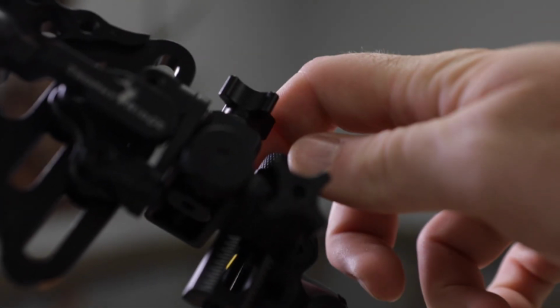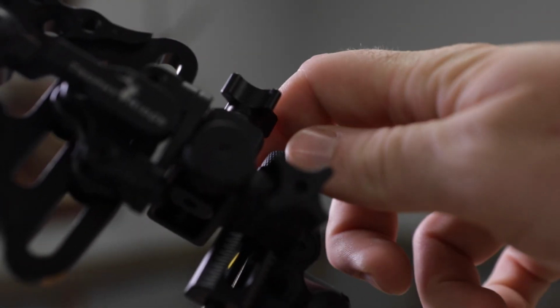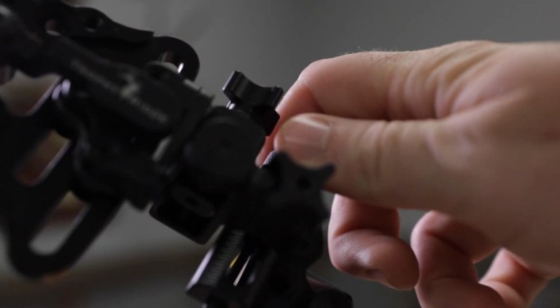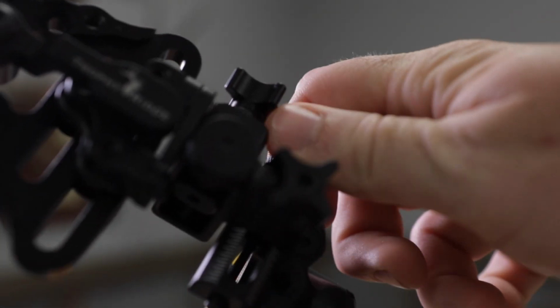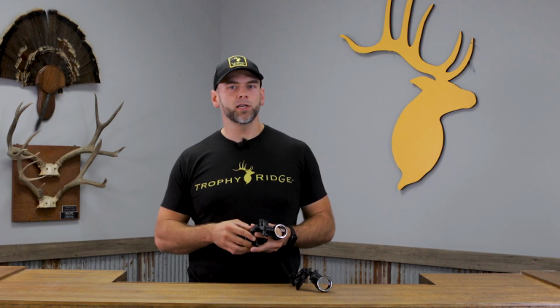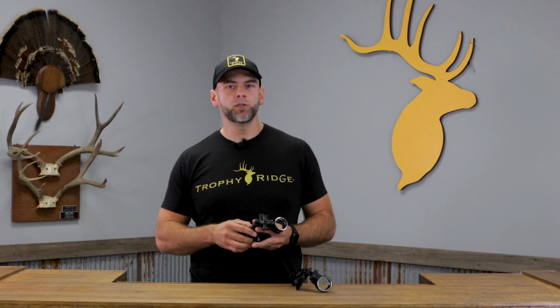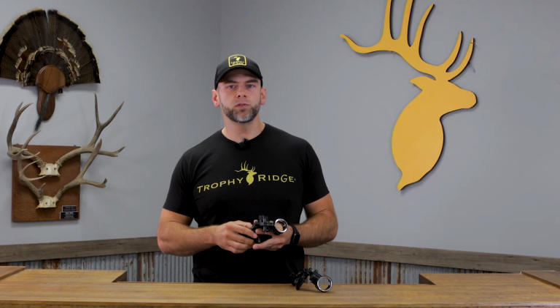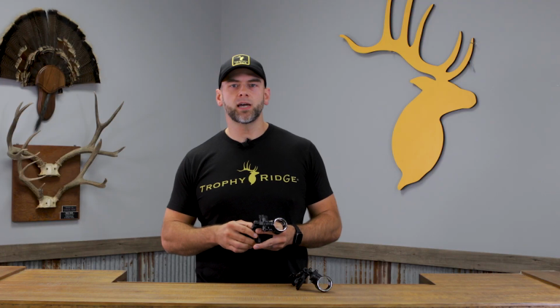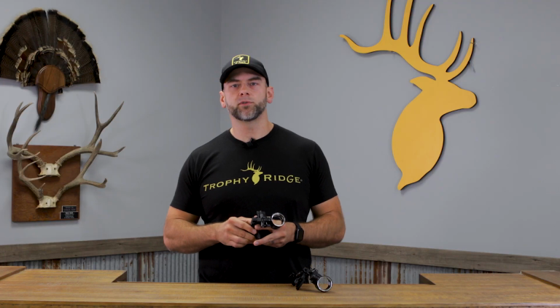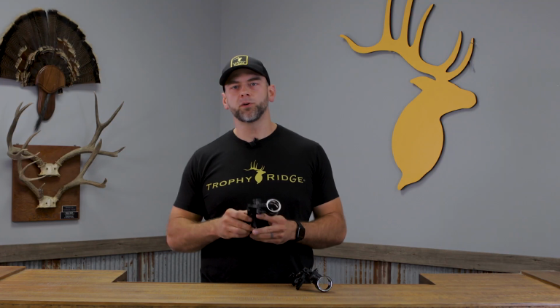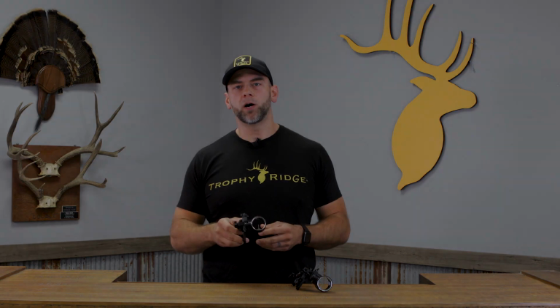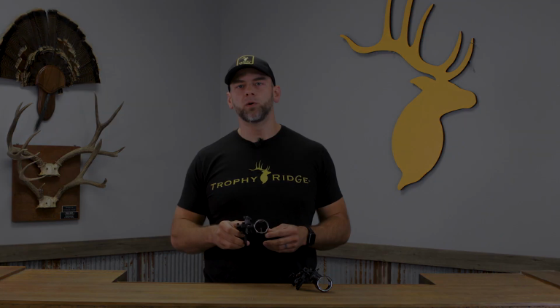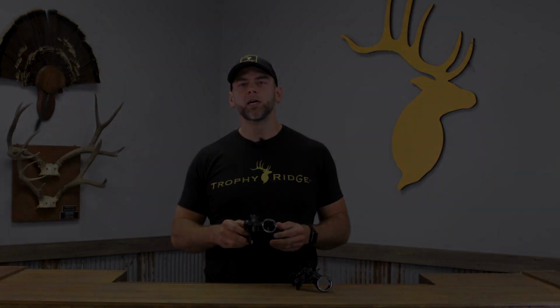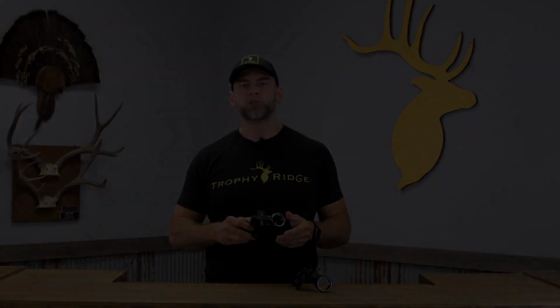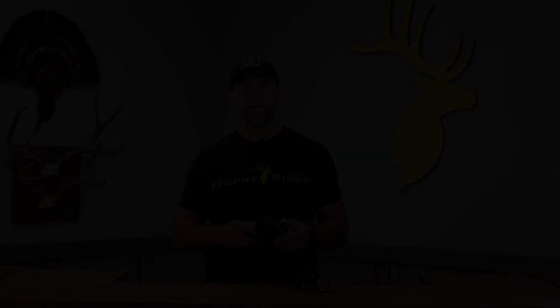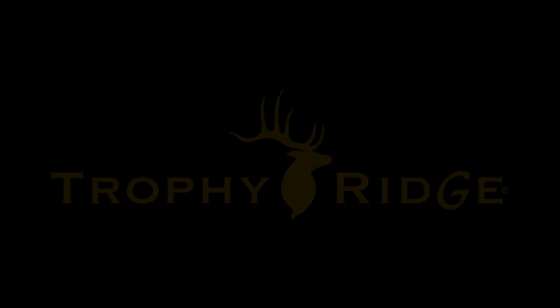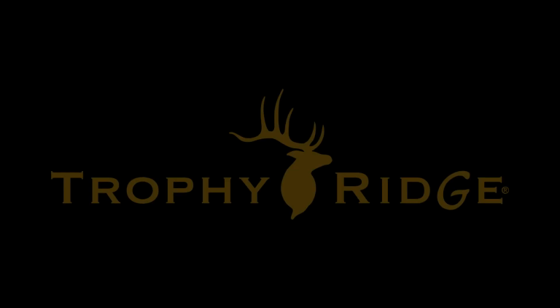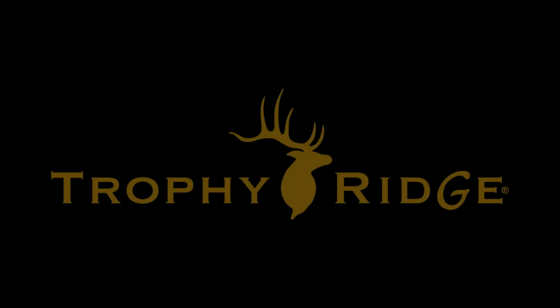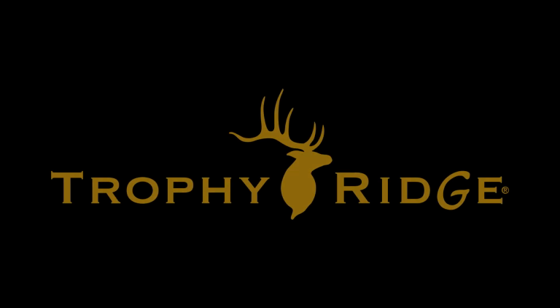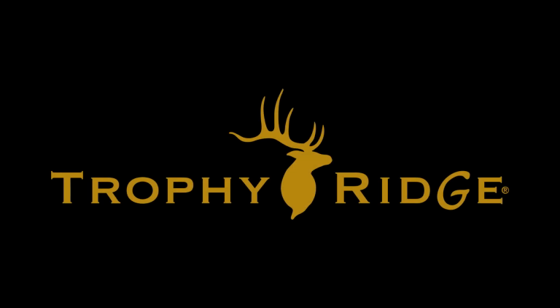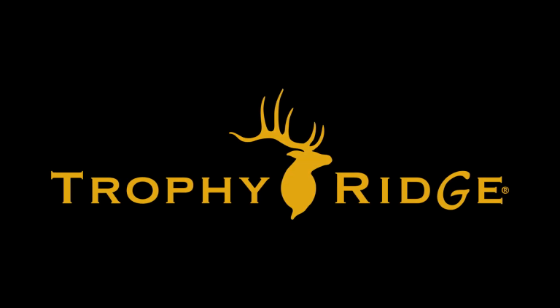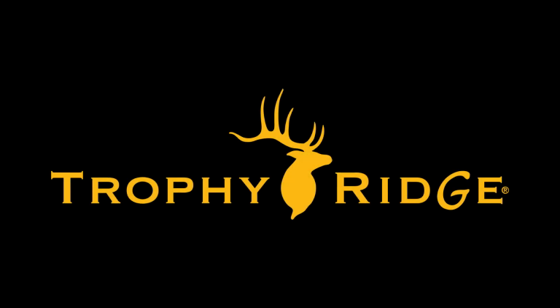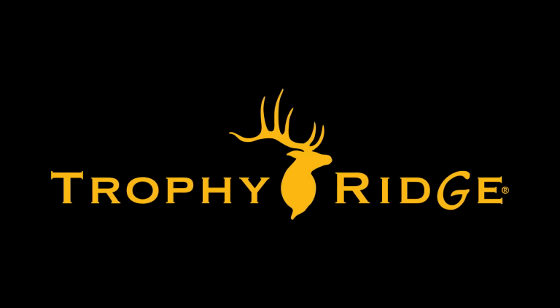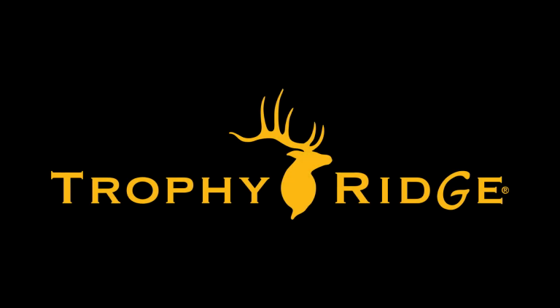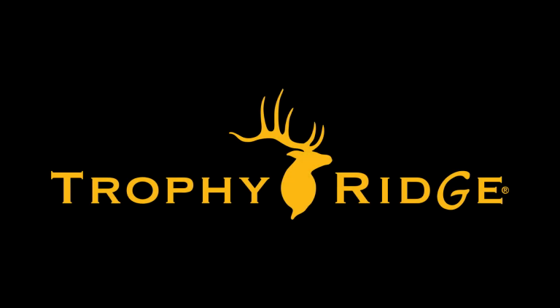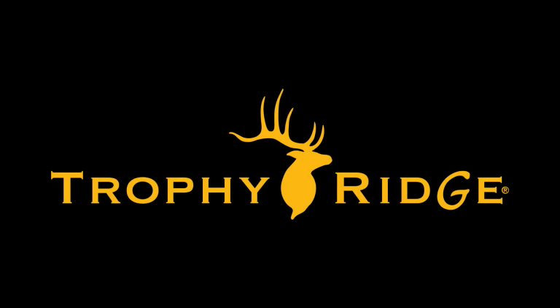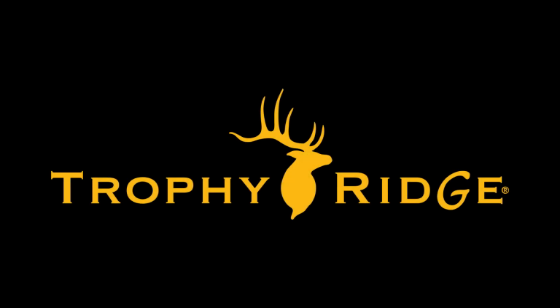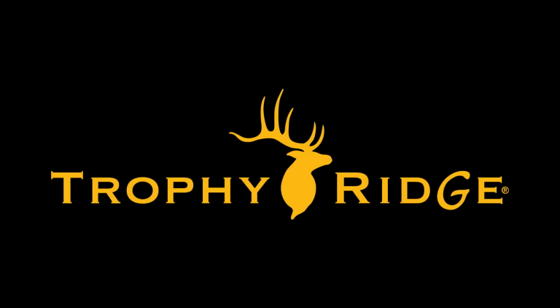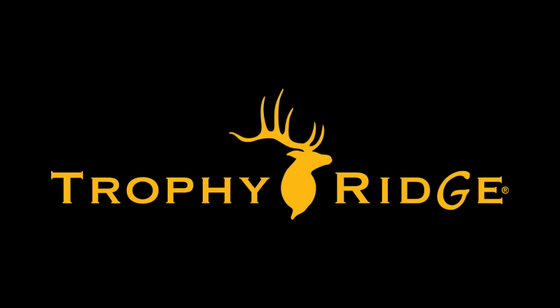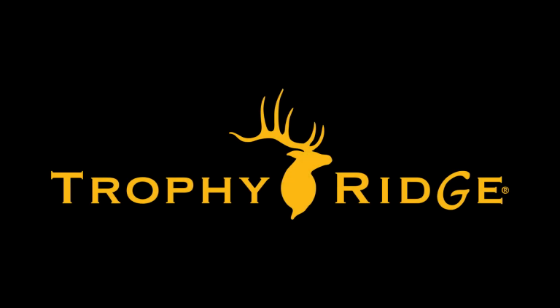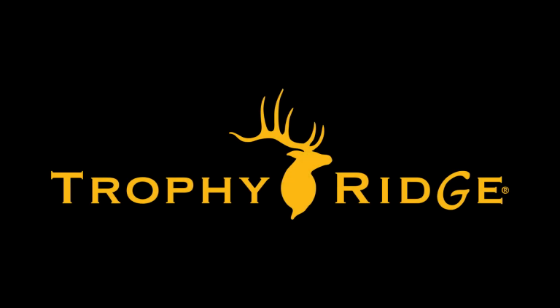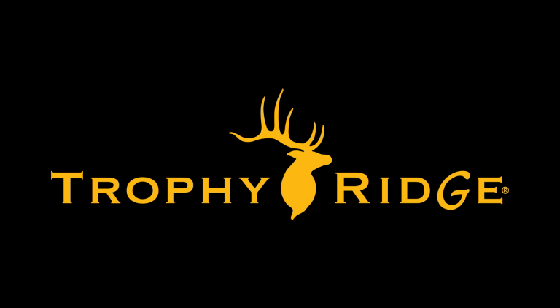When considering a new sight for your bow, check out the ATAK and the ATAK Pro on TrophyRidge.com.